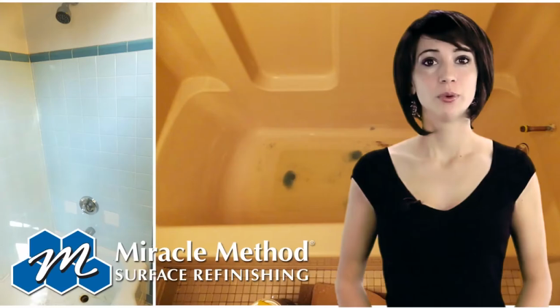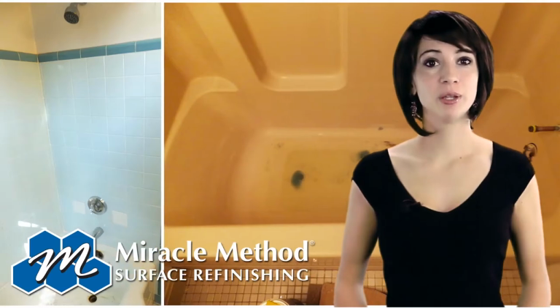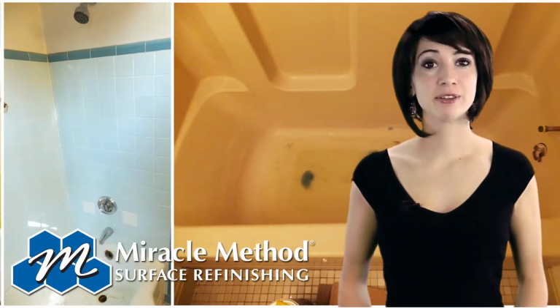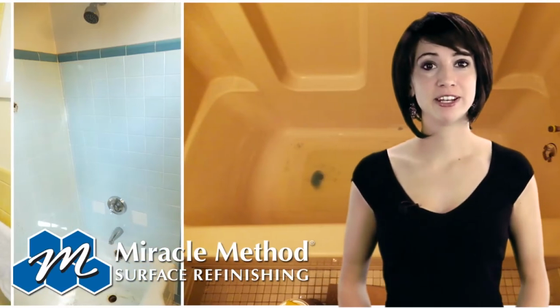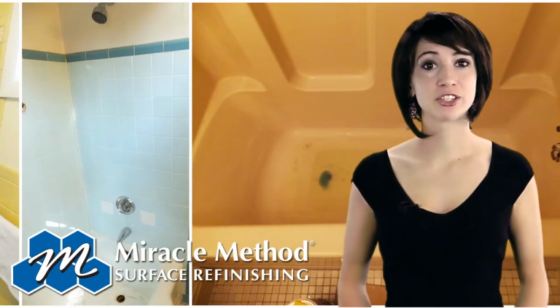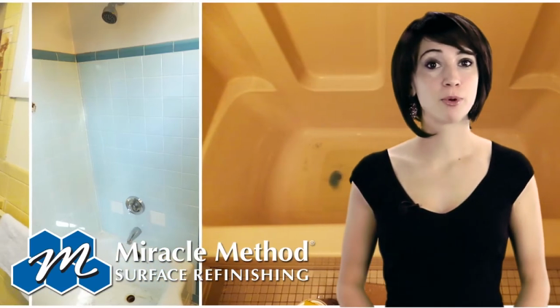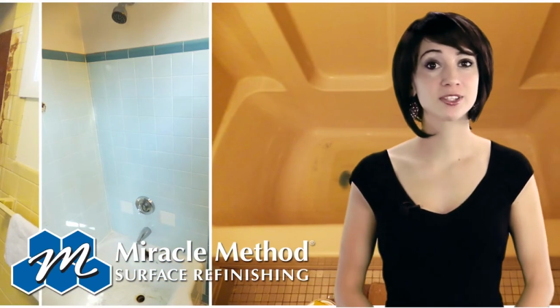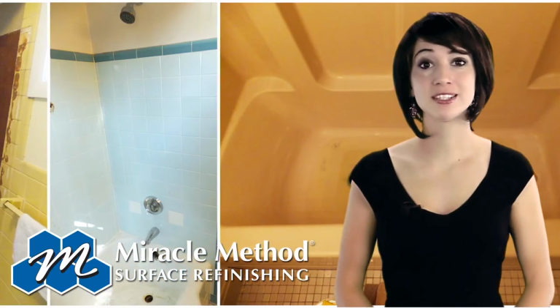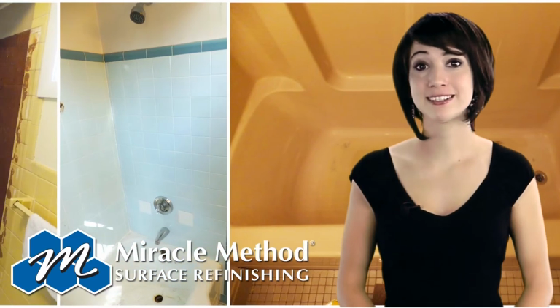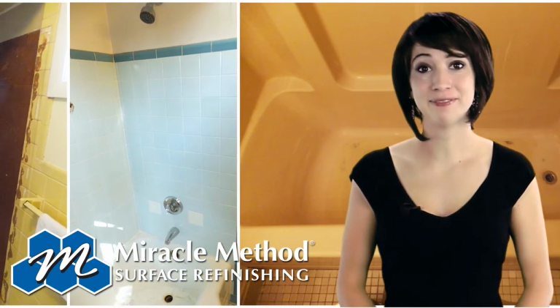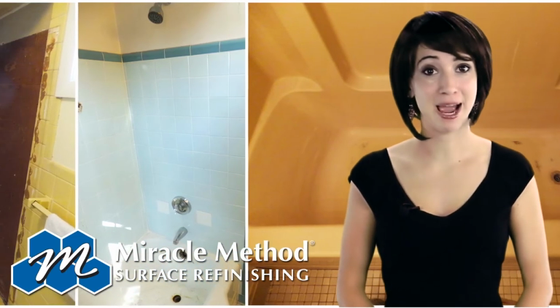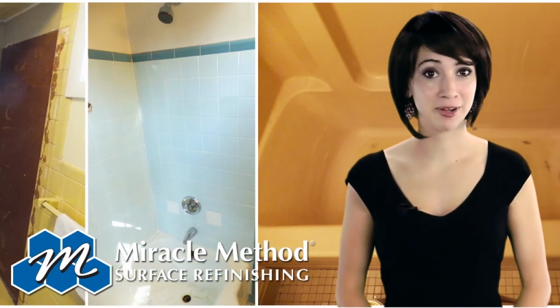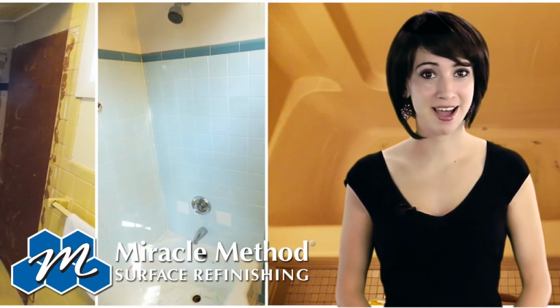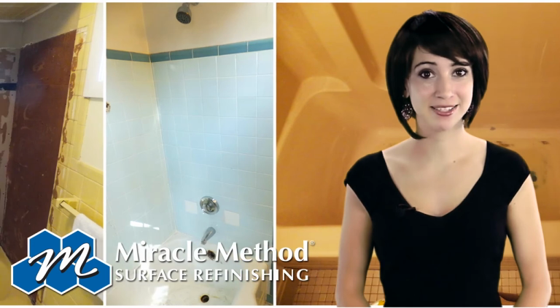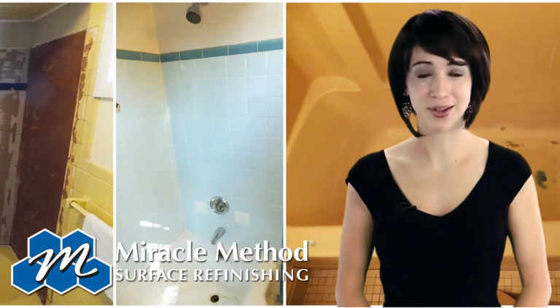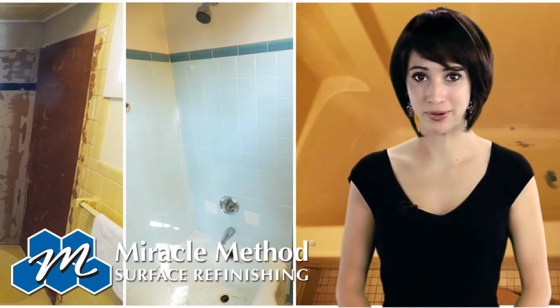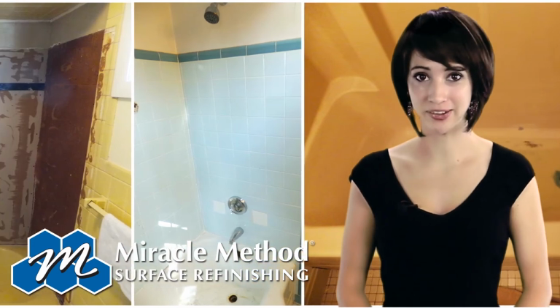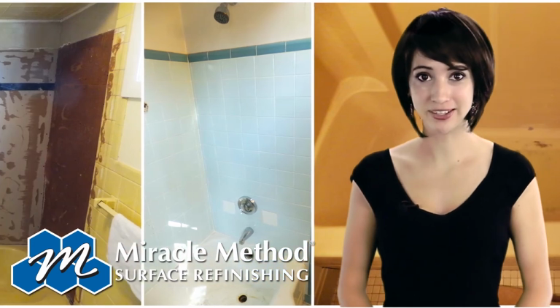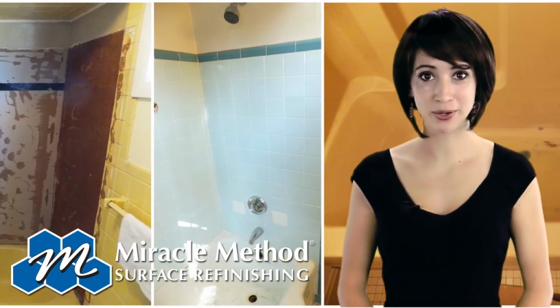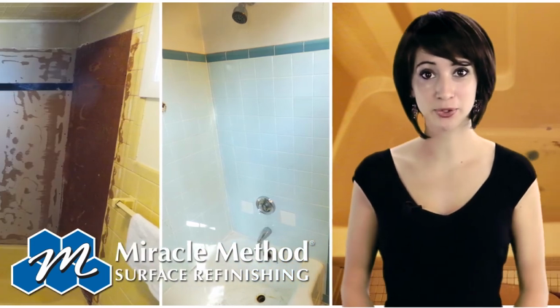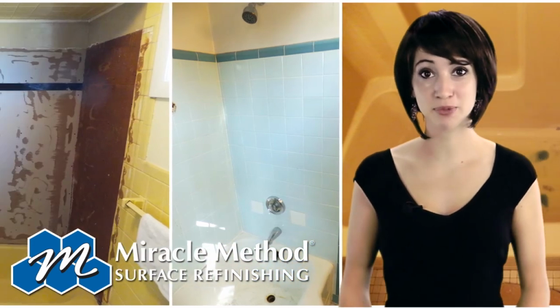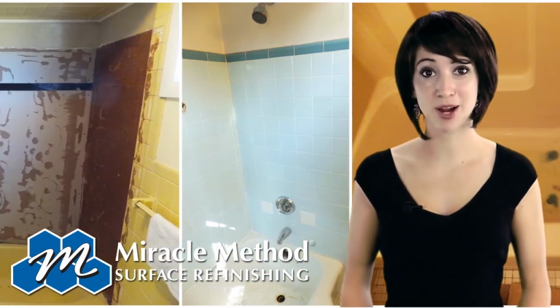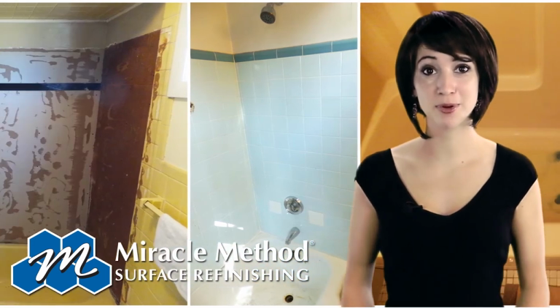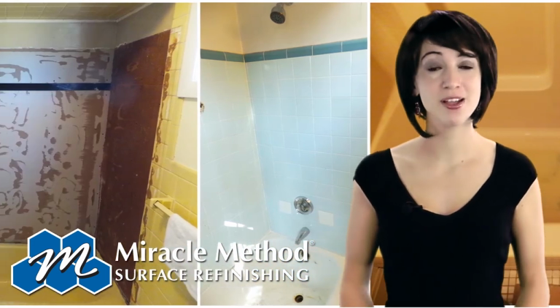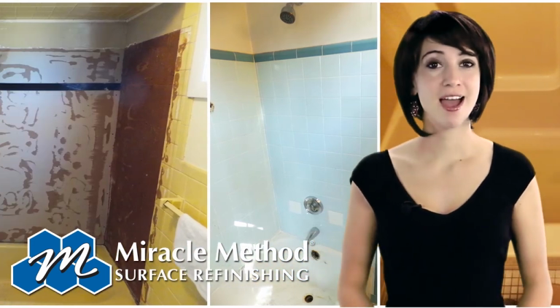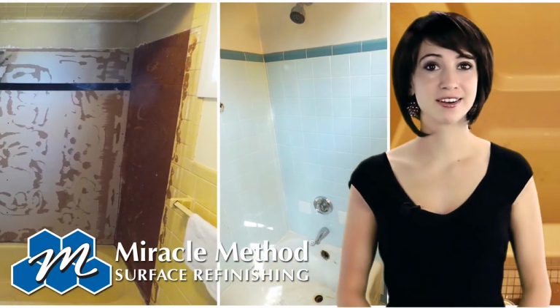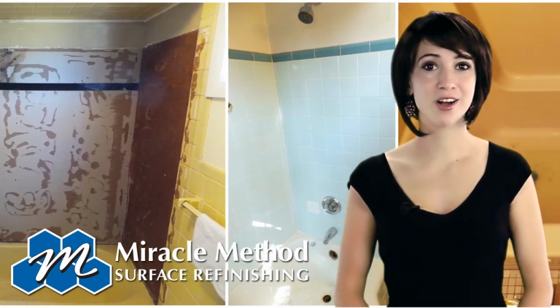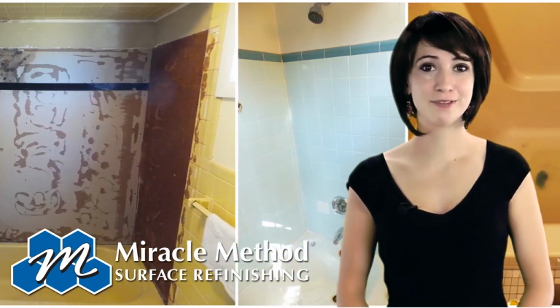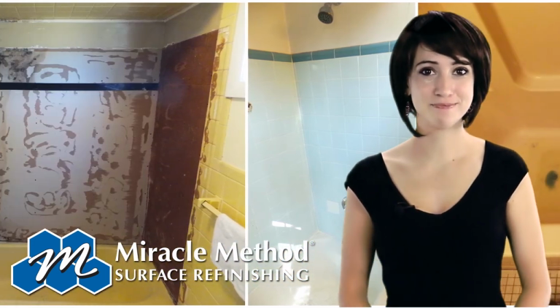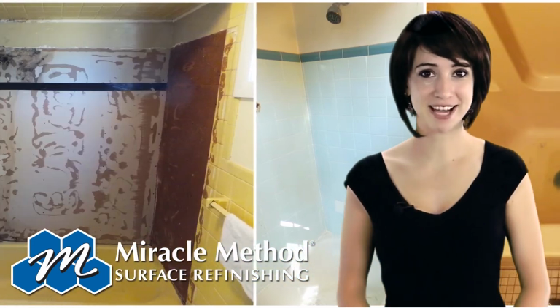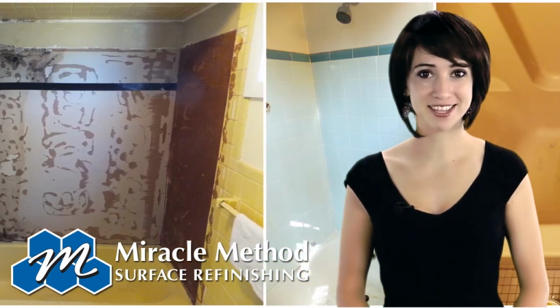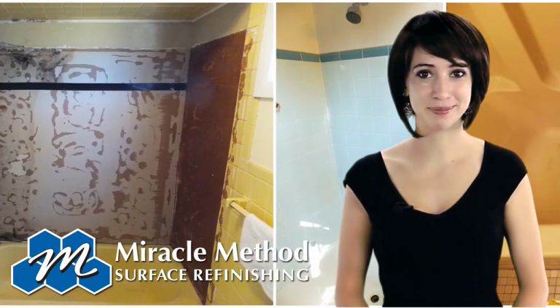We refinish porcelain, fiberglass, acrylic, cultured marble, and clawfoot bathtubs.